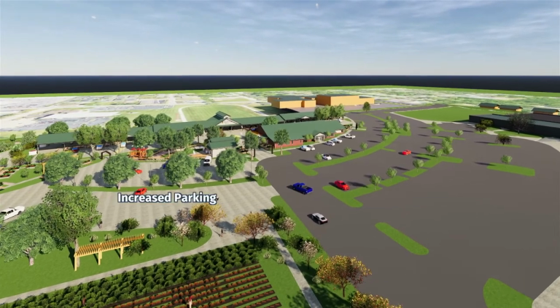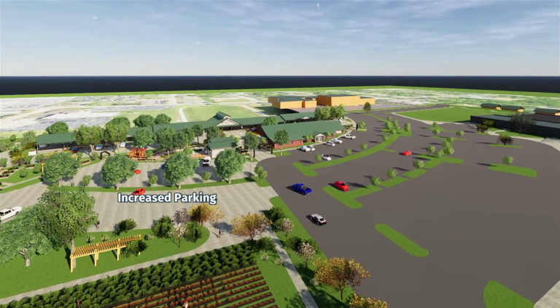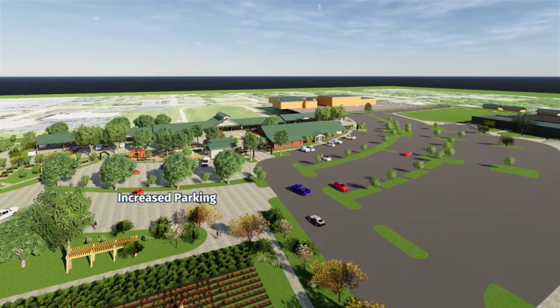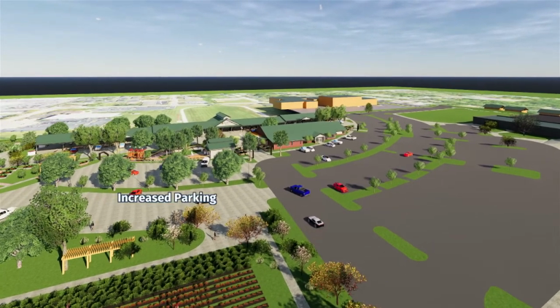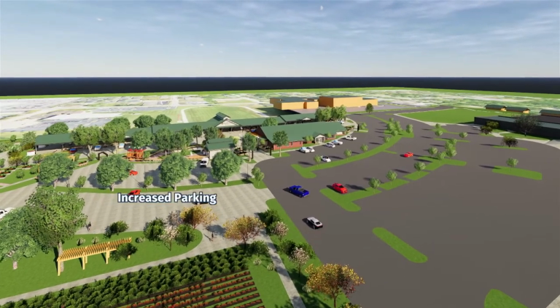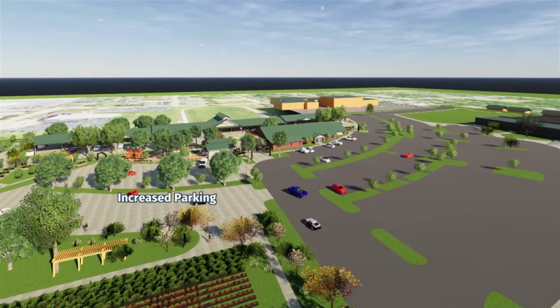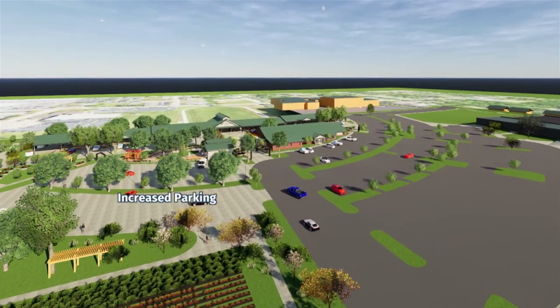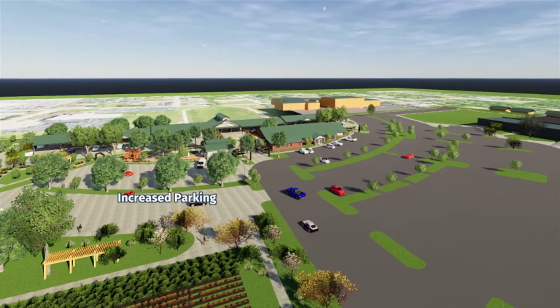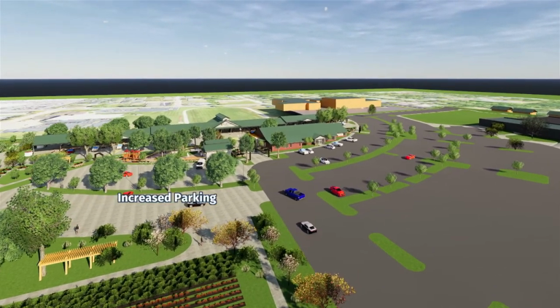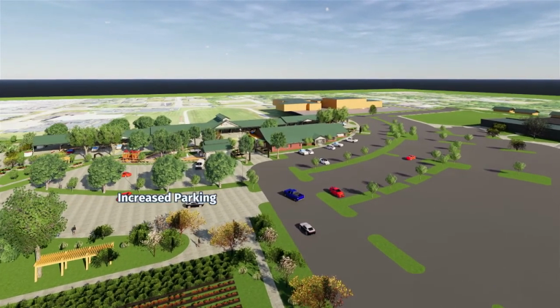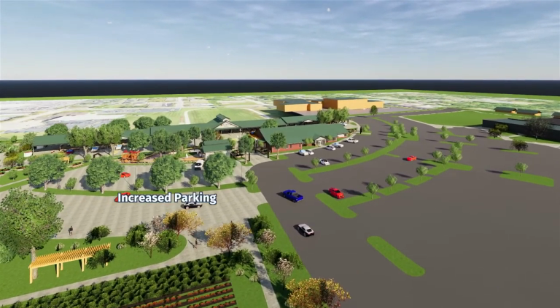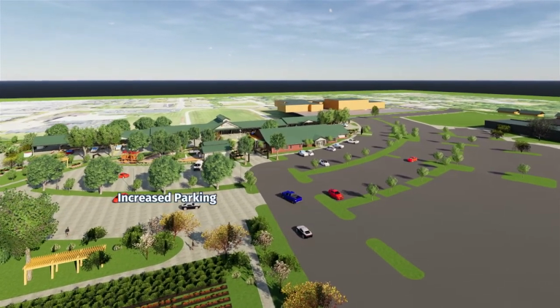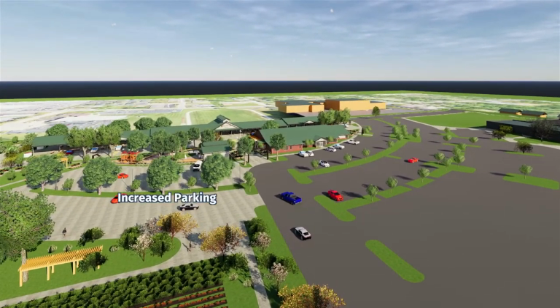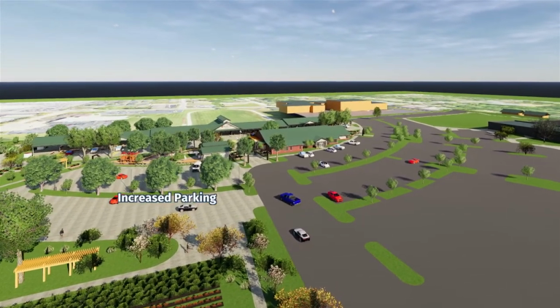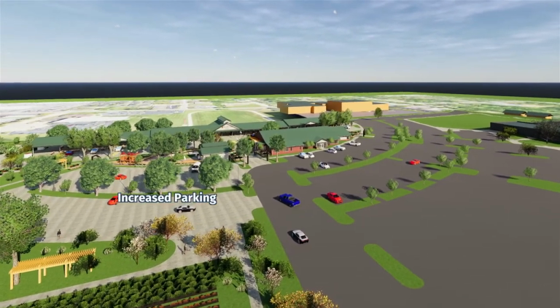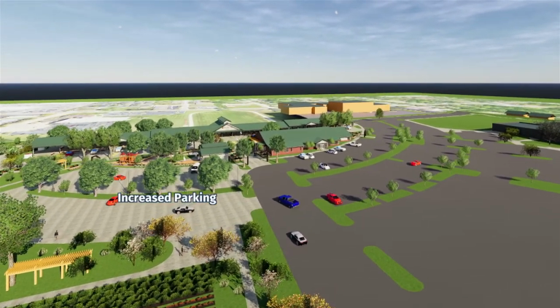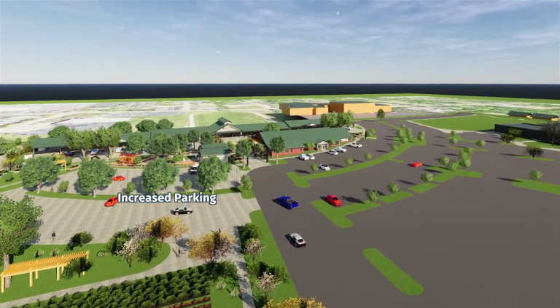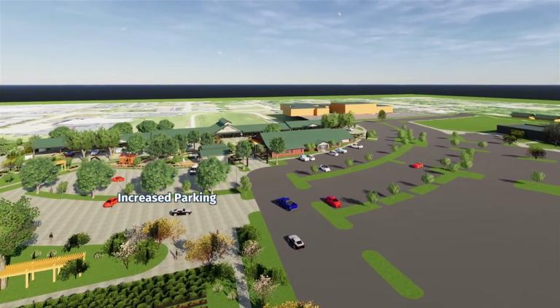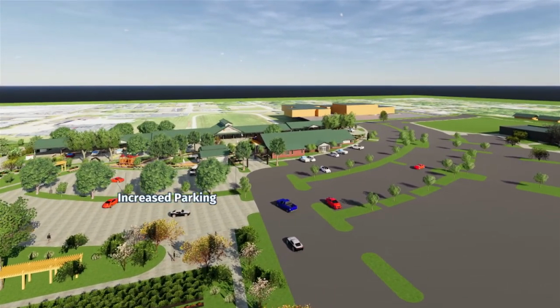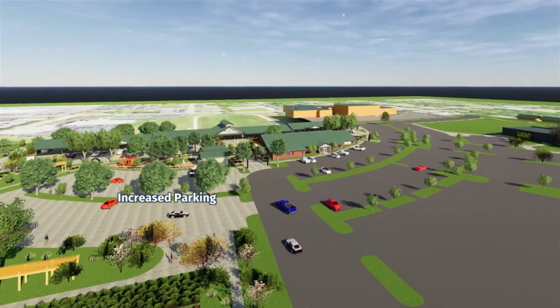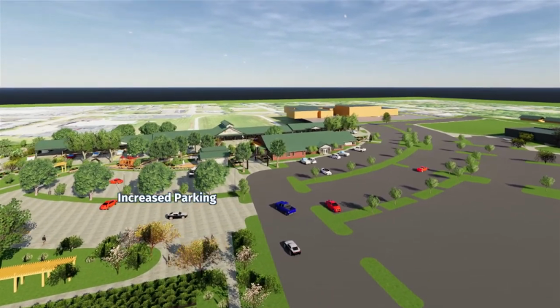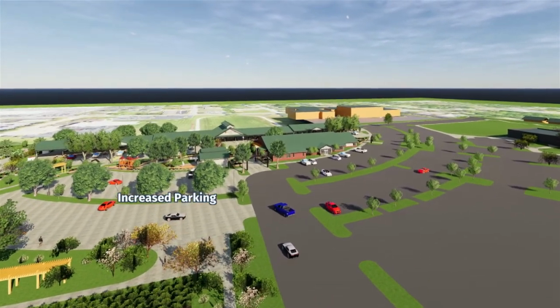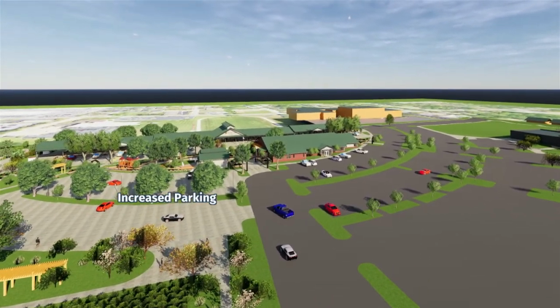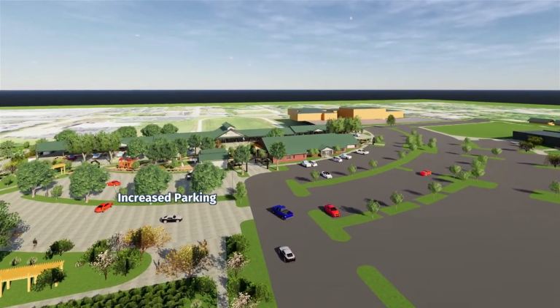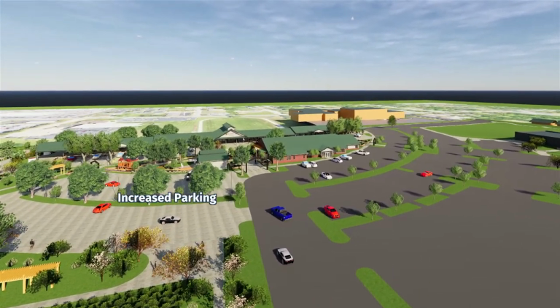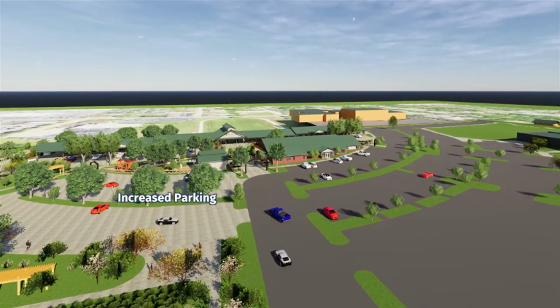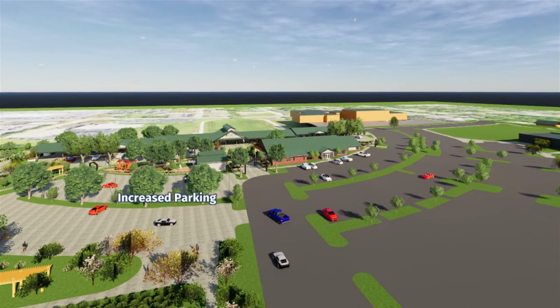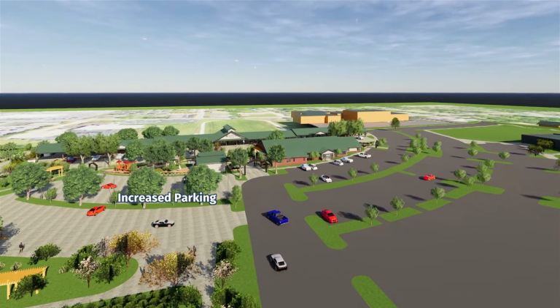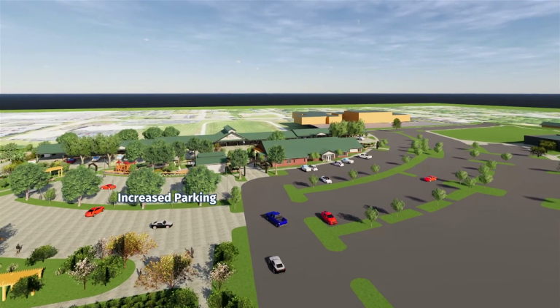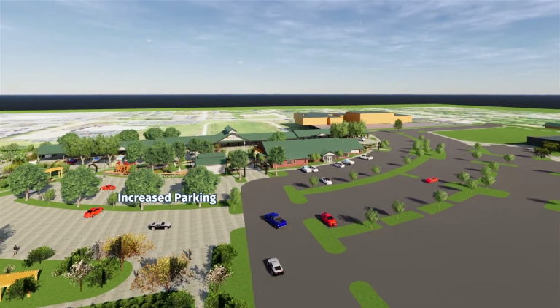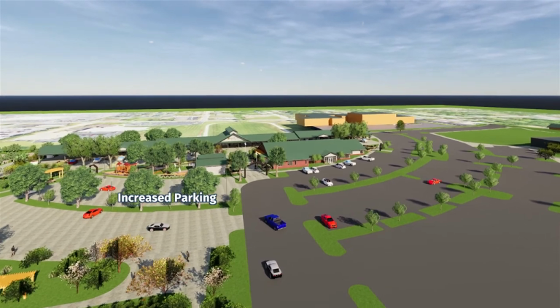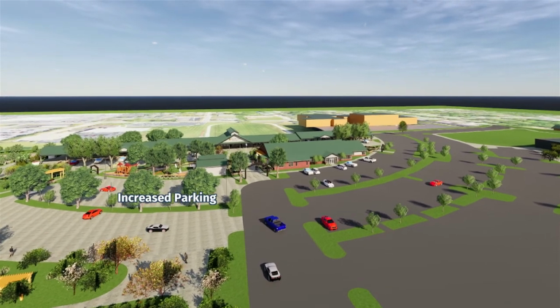Increased parking, sidewalks, and walking trails will make the park more accessible to the community.